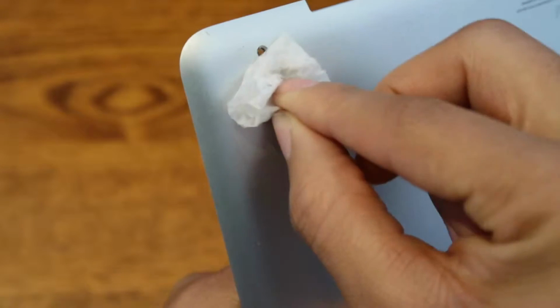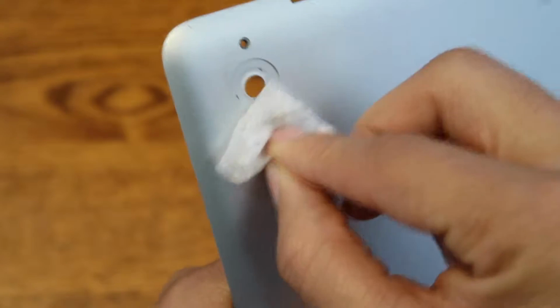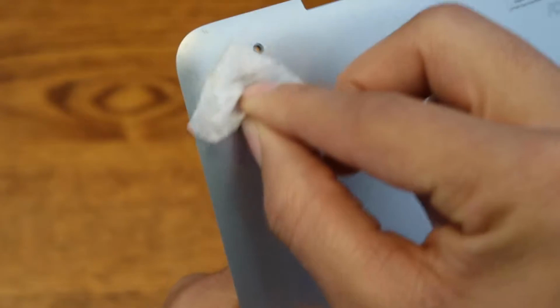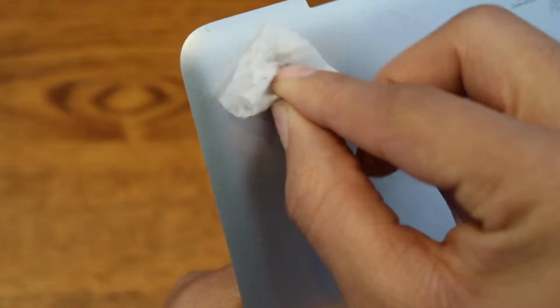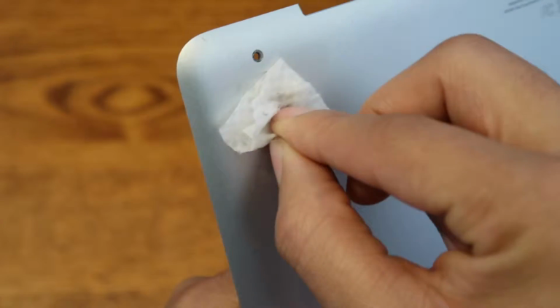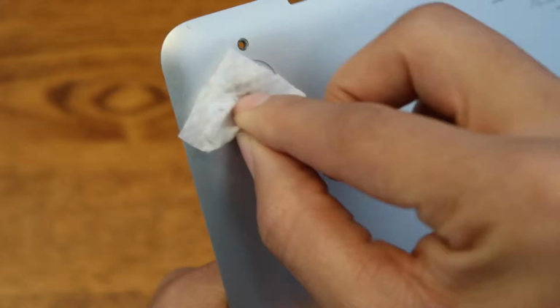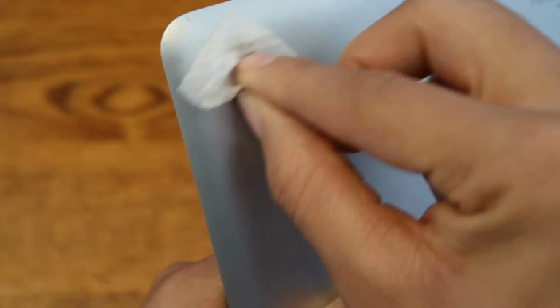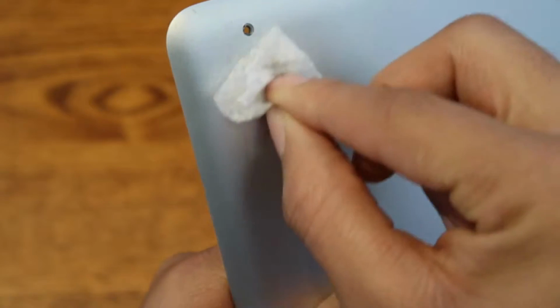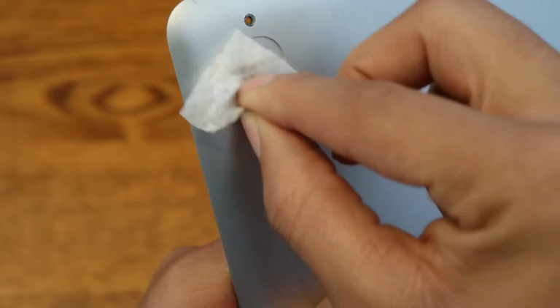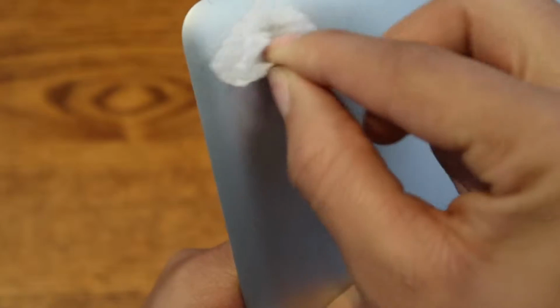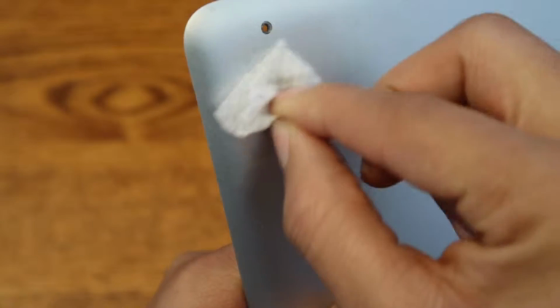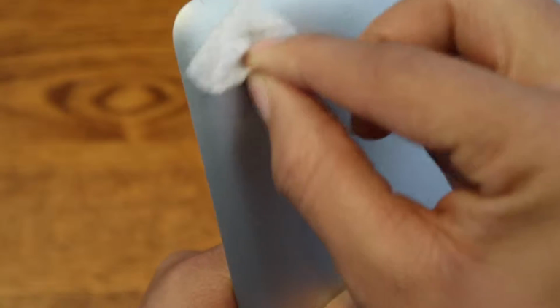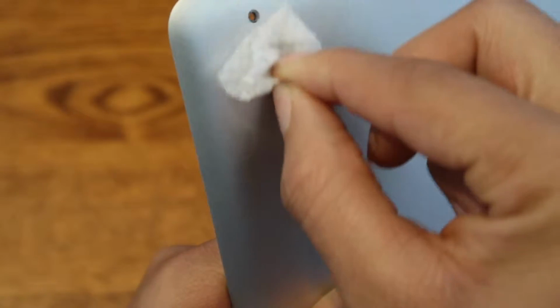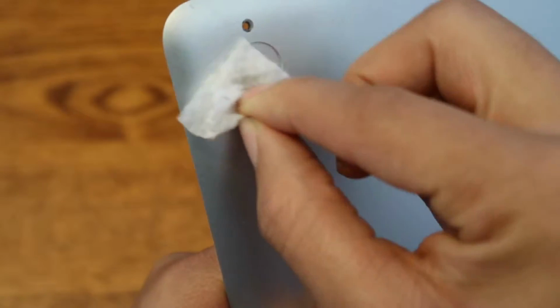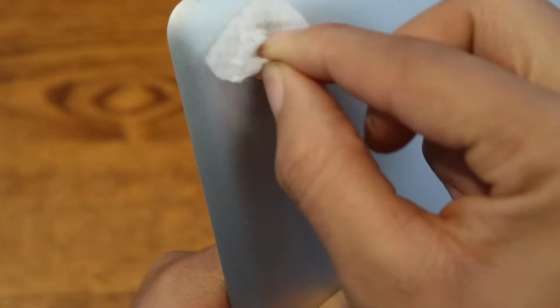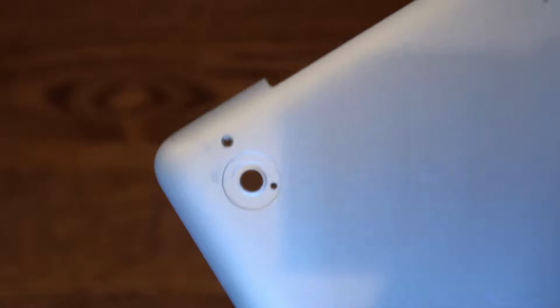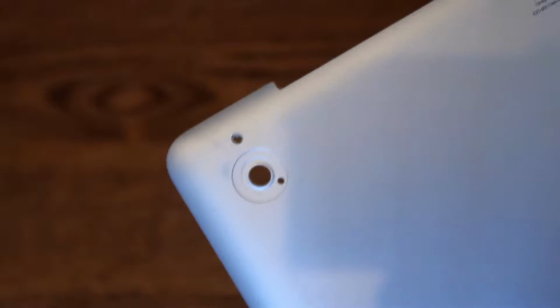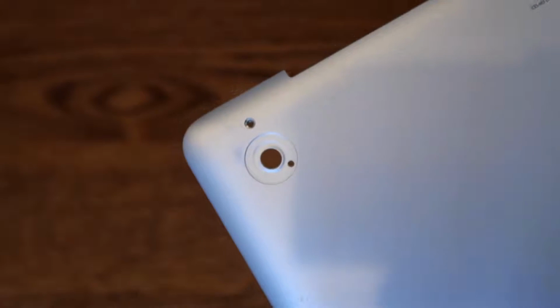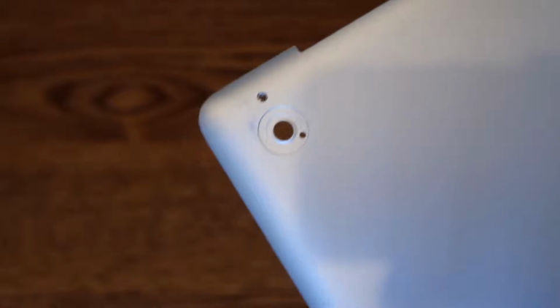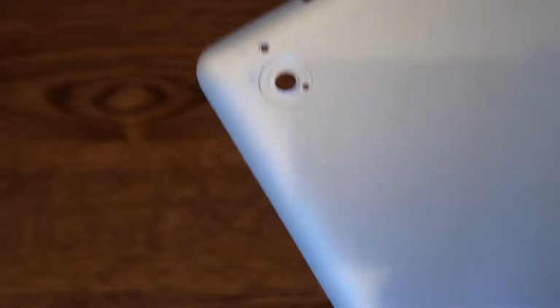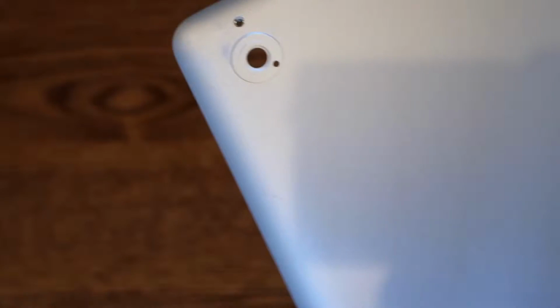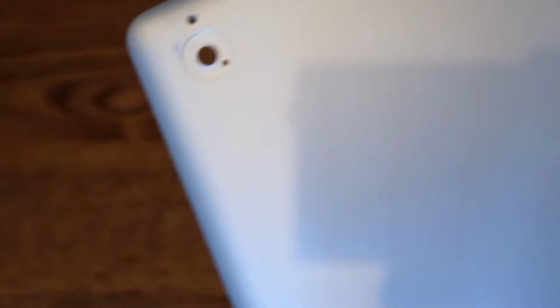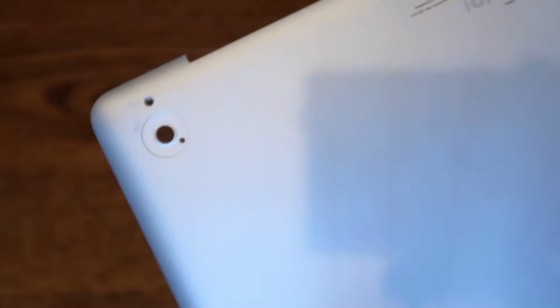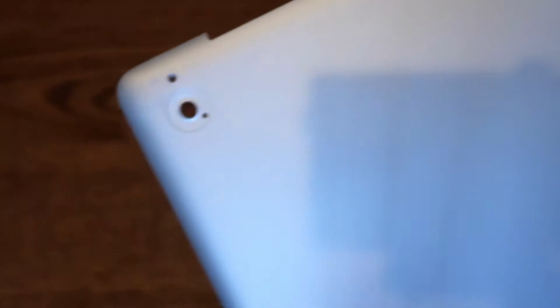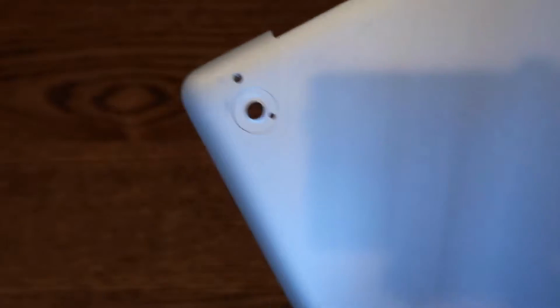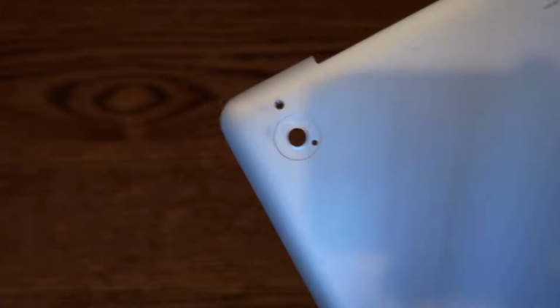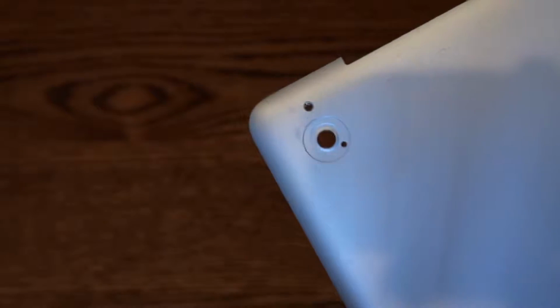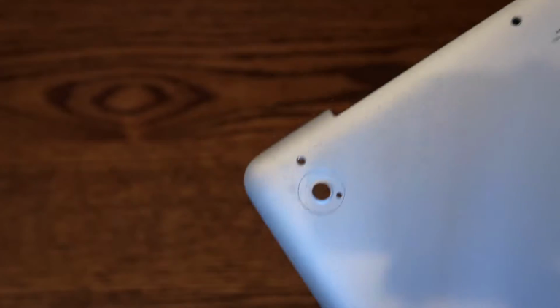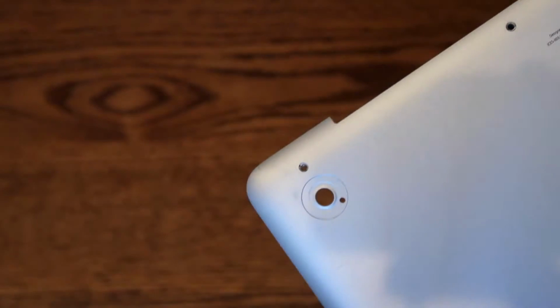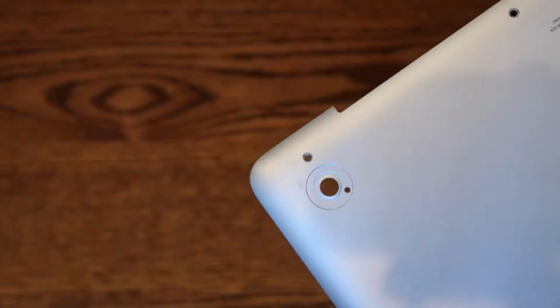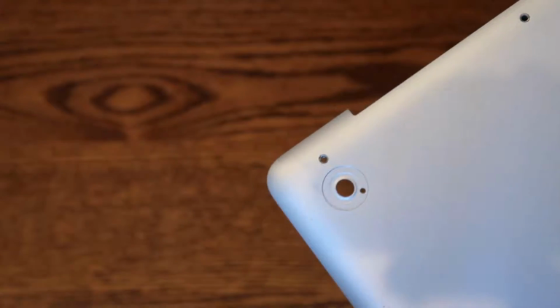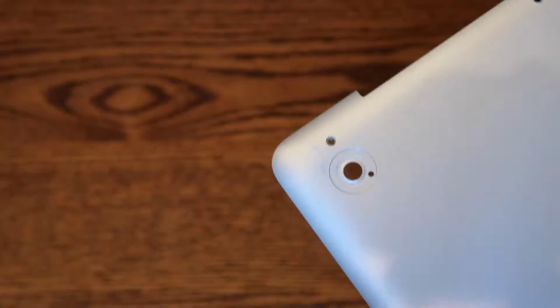Step two: clean the area for the plastic feet. Using rubbing alcohol would be best because it dries faster.